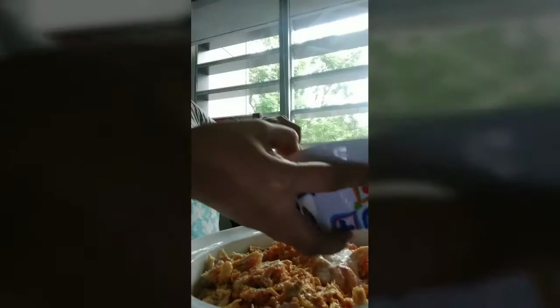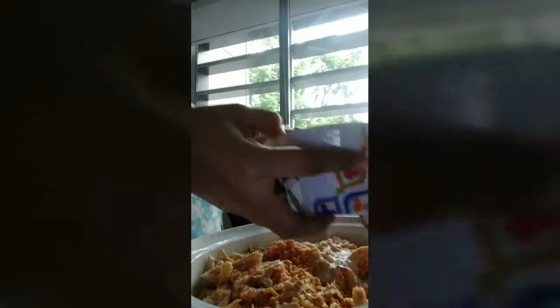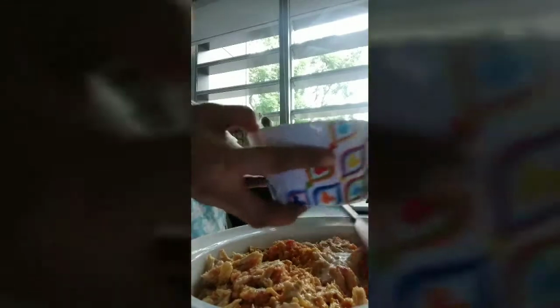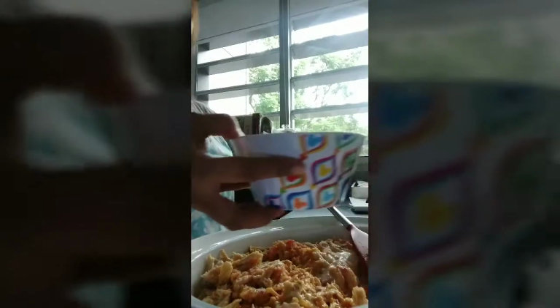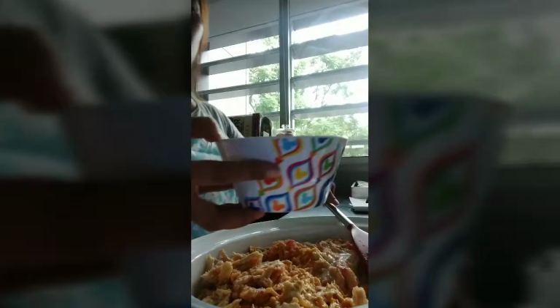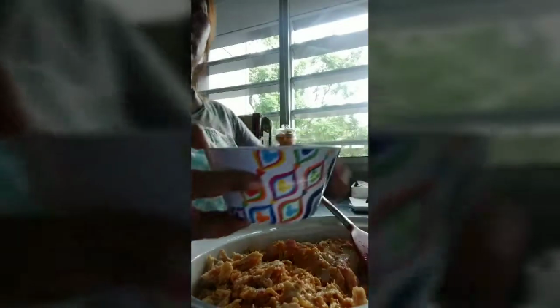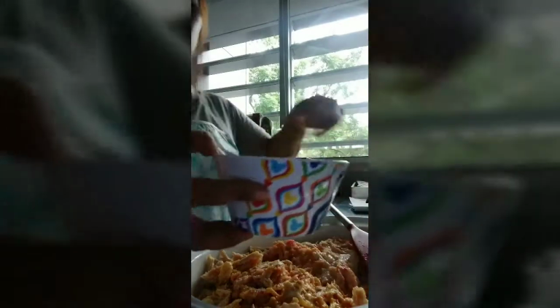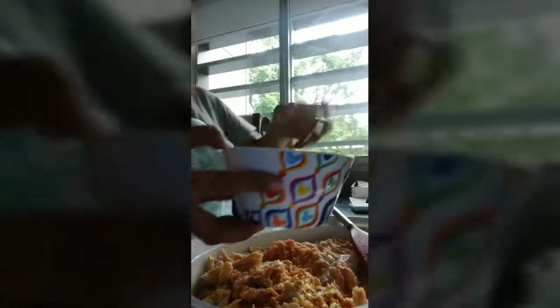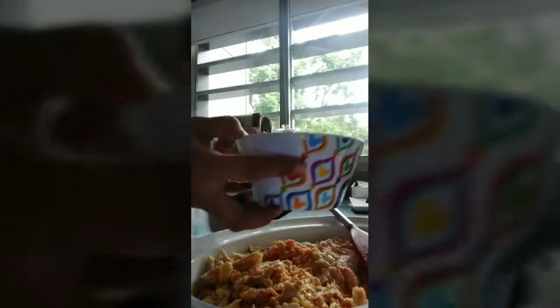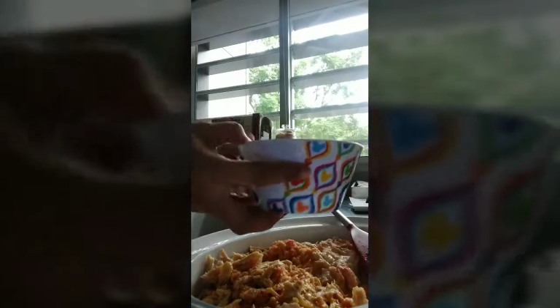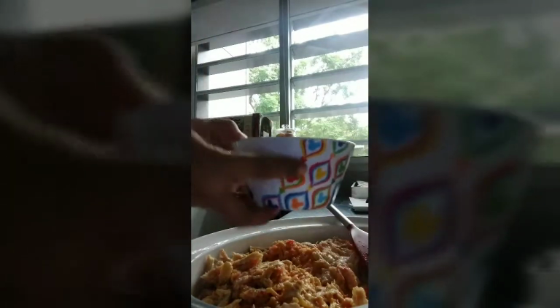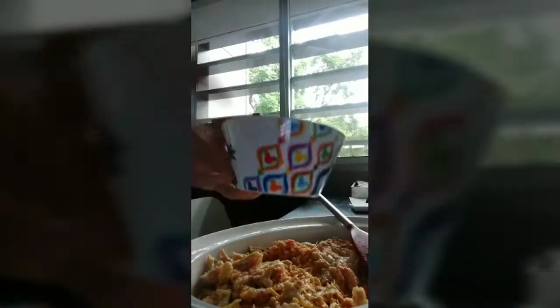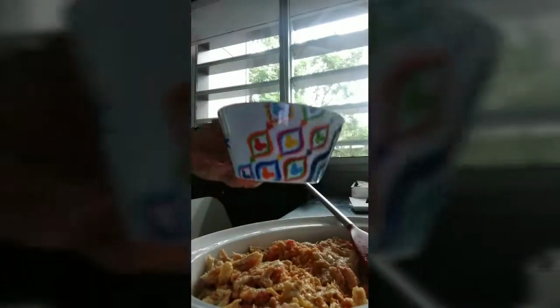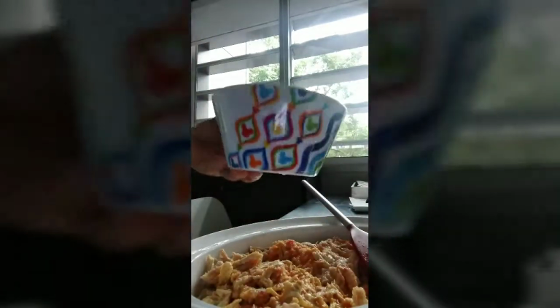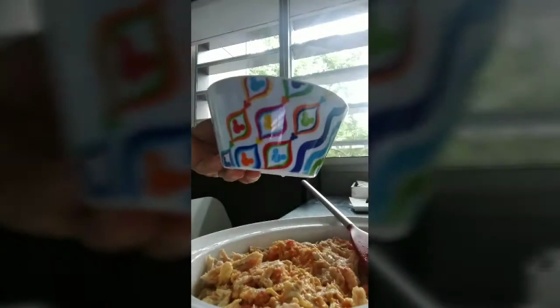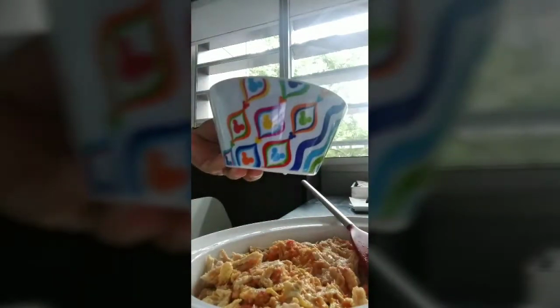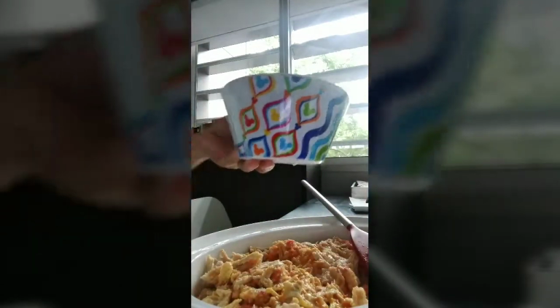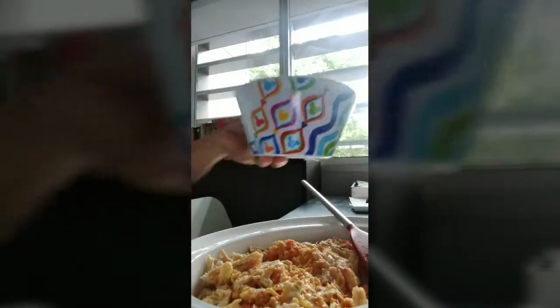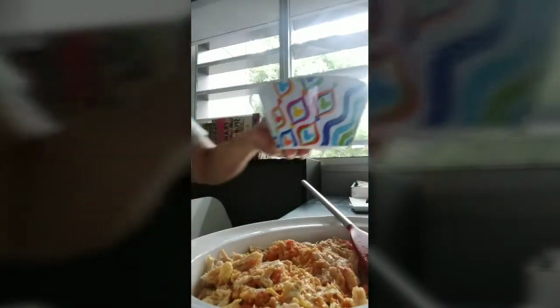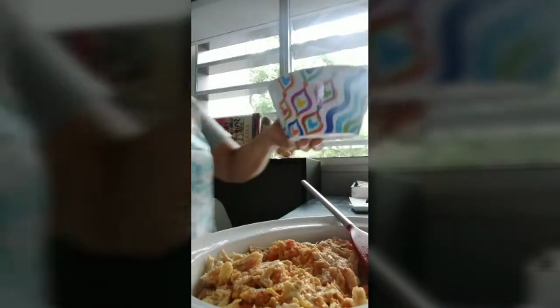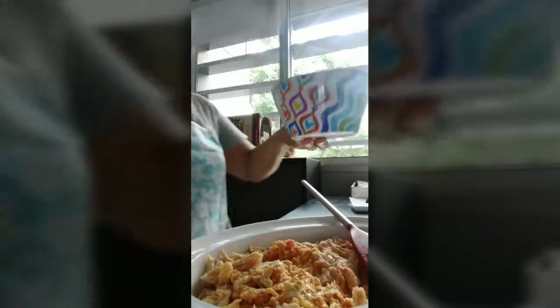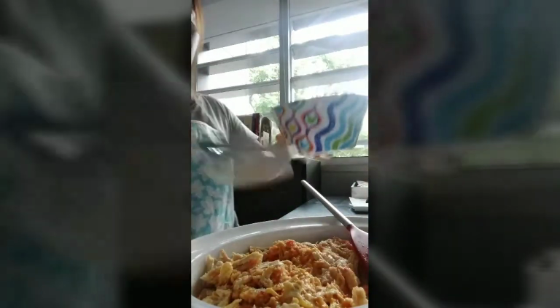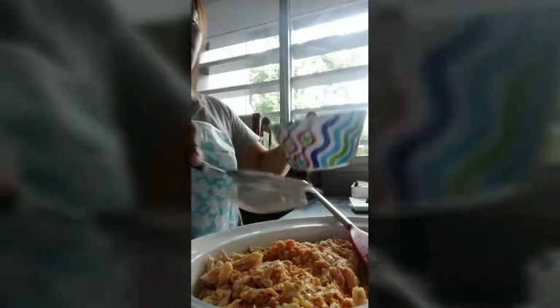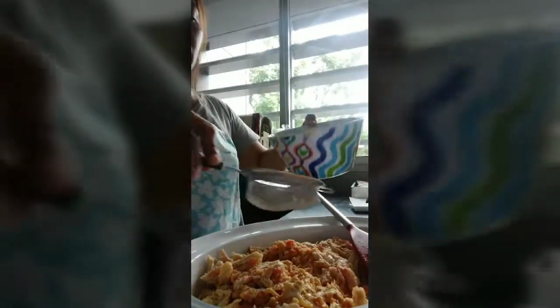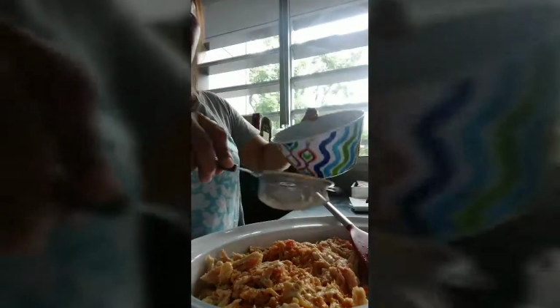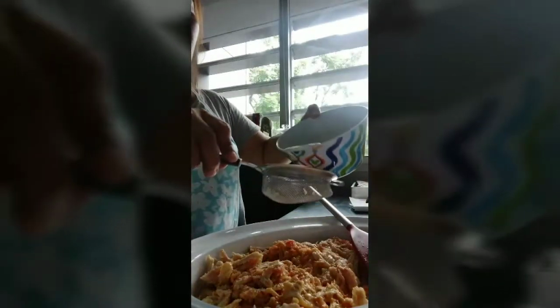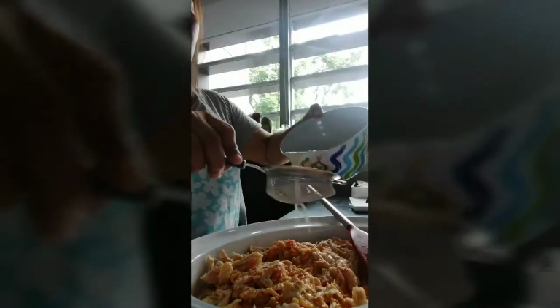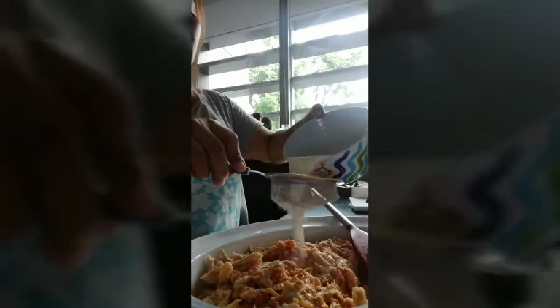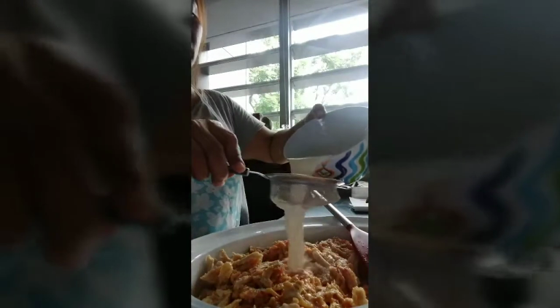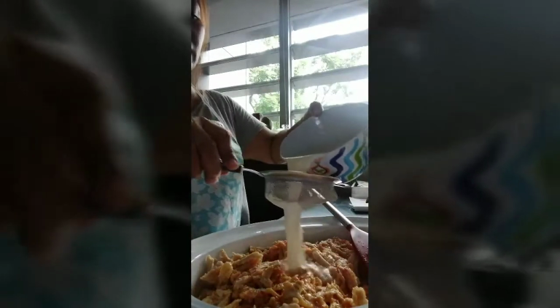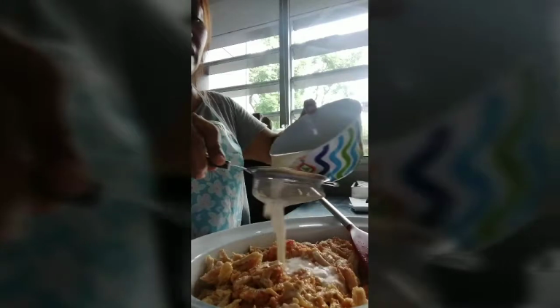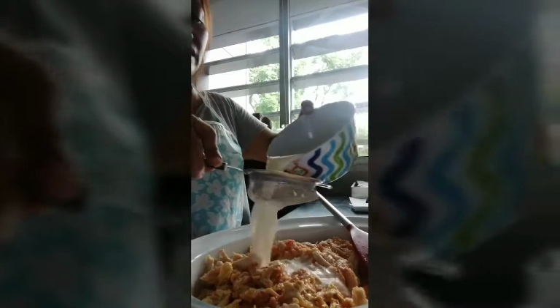Oh my god, wait — so I'm gonna add the milk to the lime.